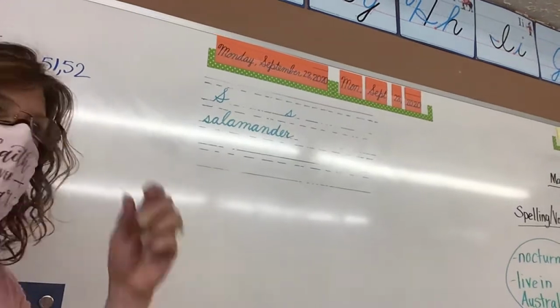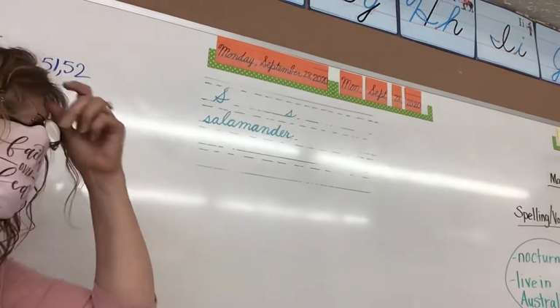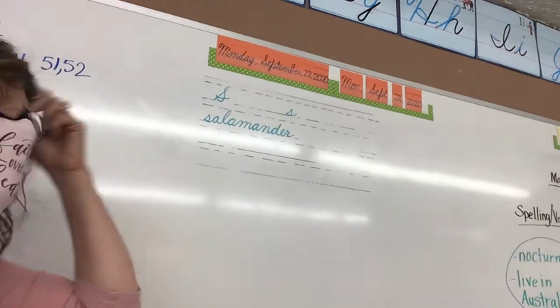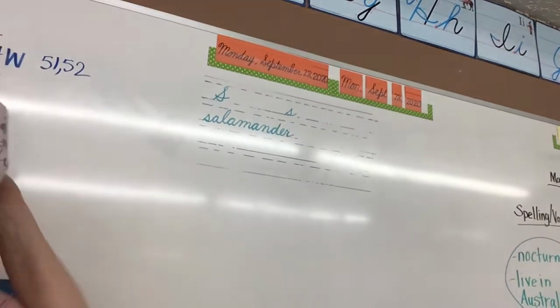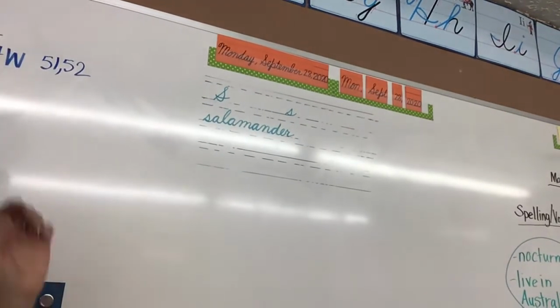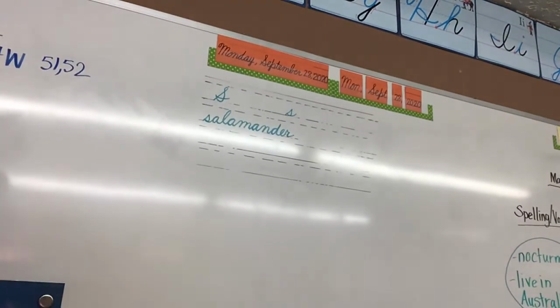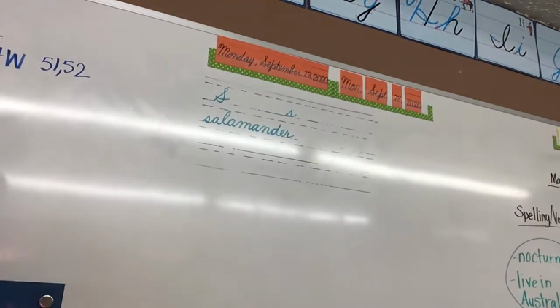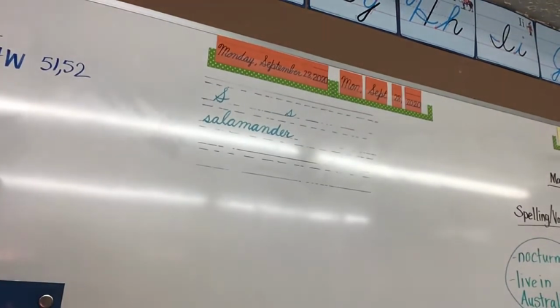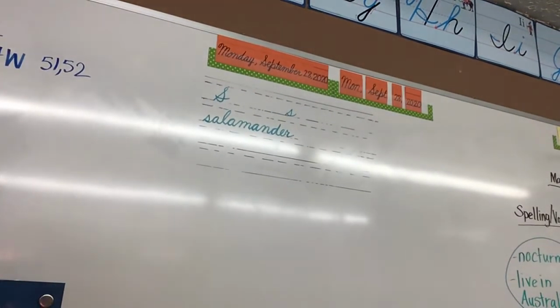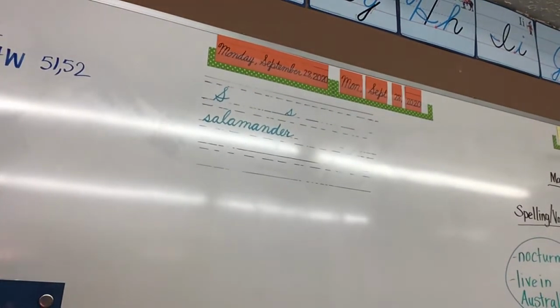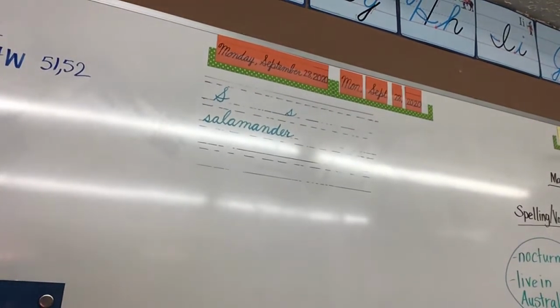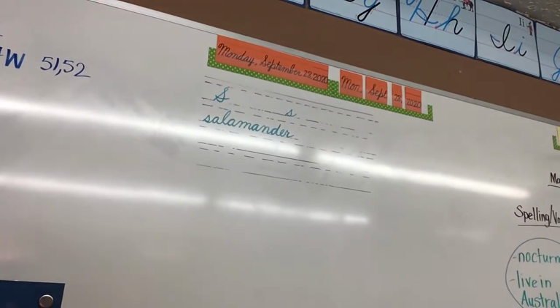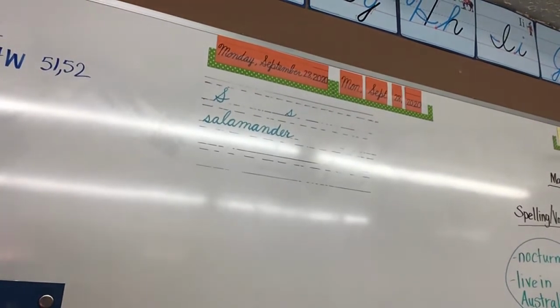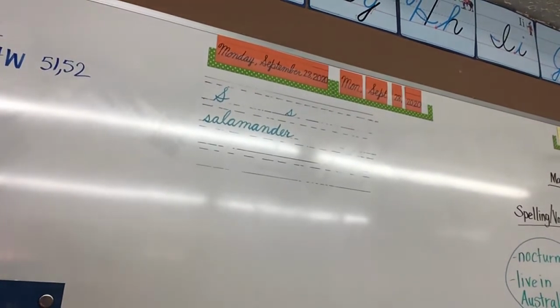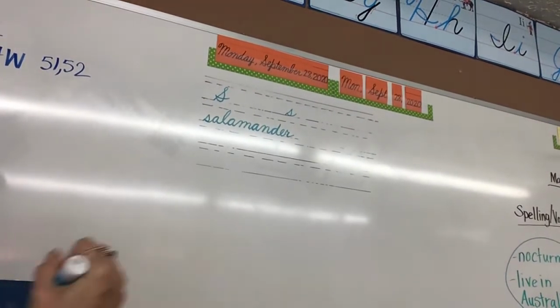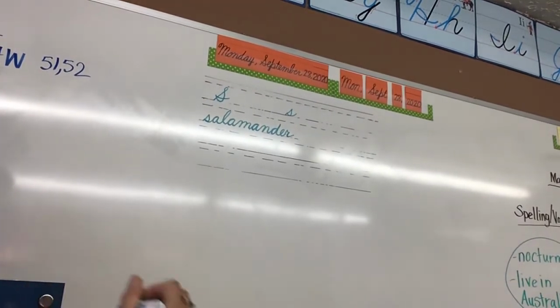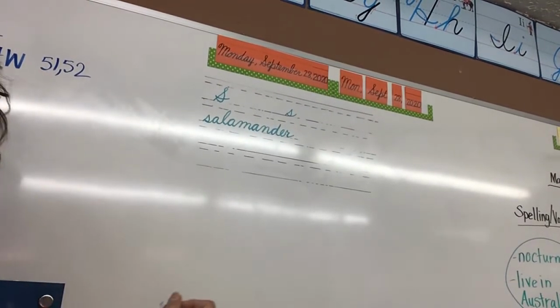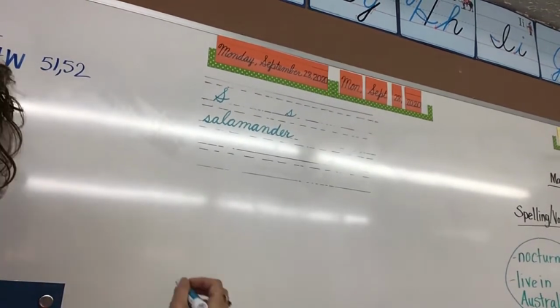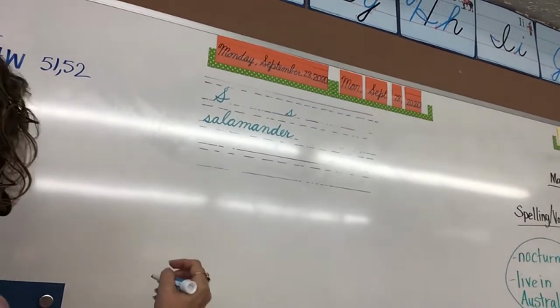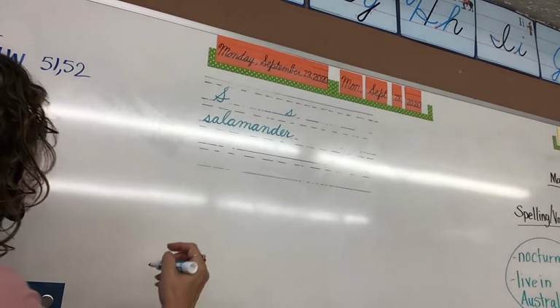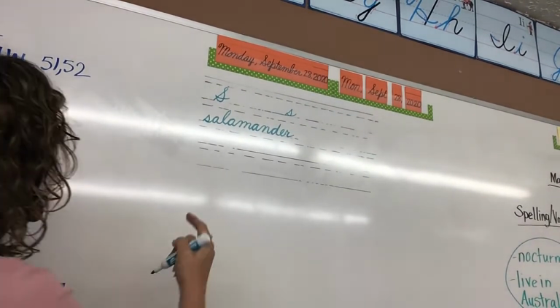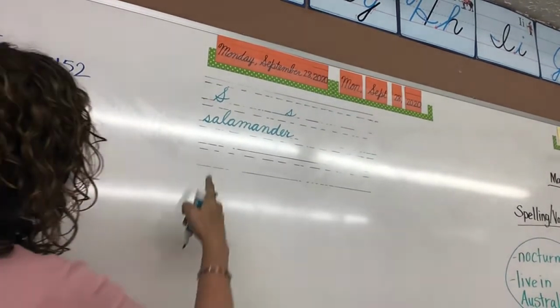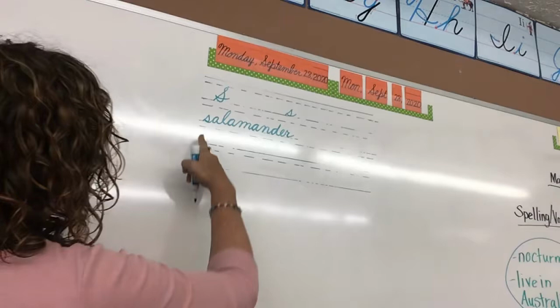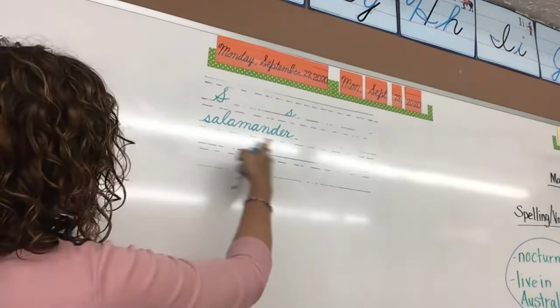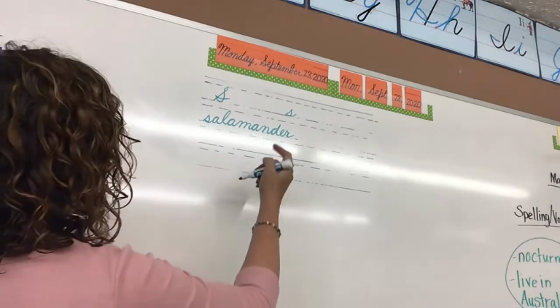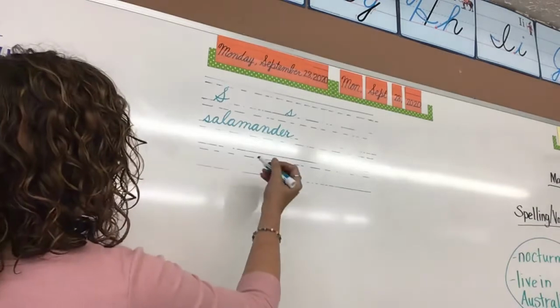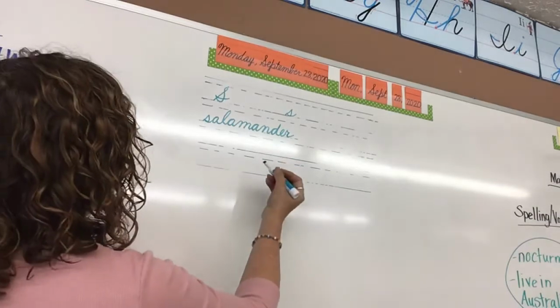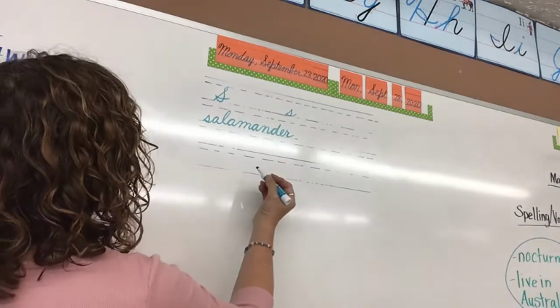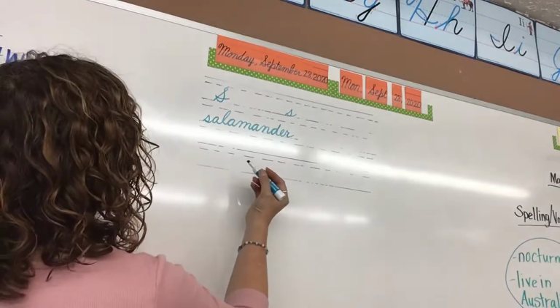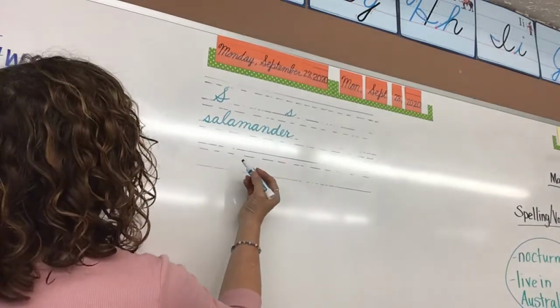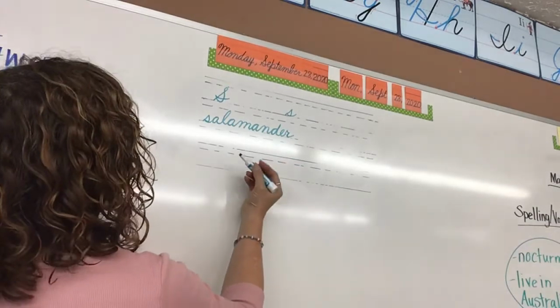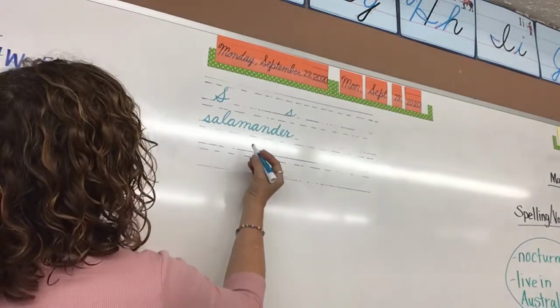Today's commission is Pace 23. We are doing capital S, lowercase s, and the word salamander.